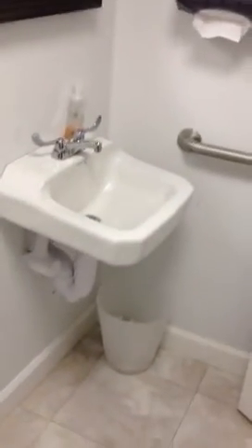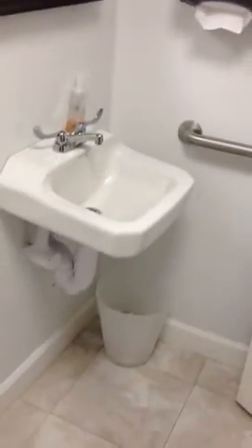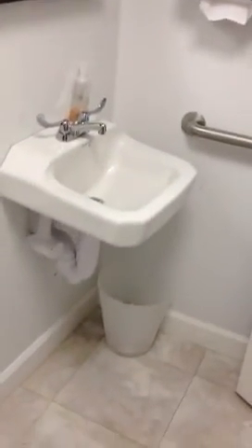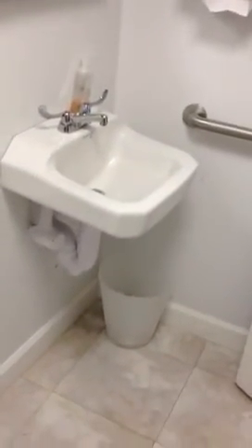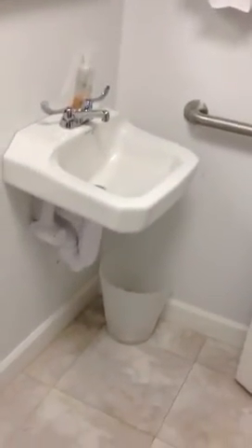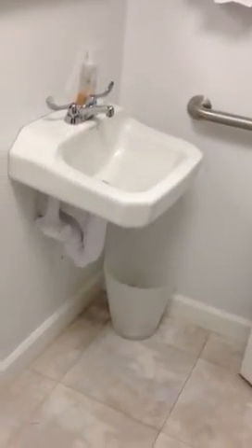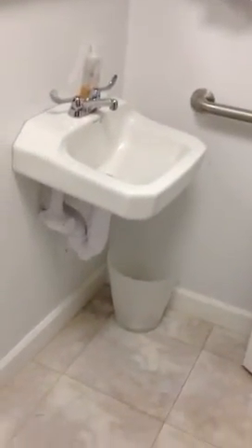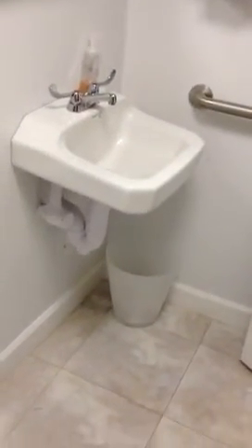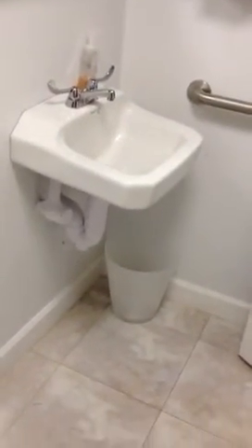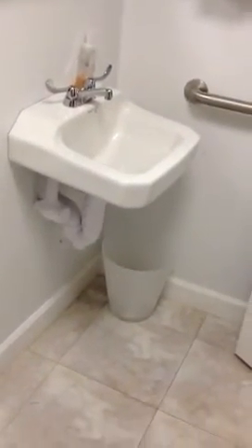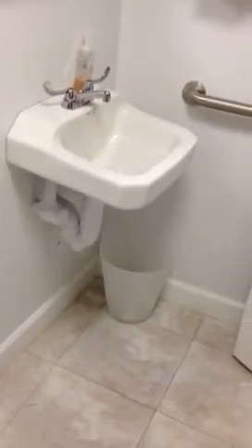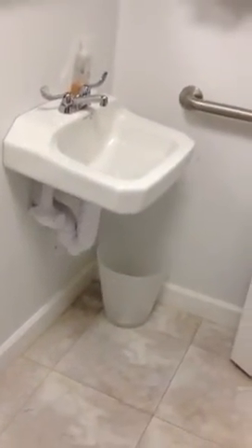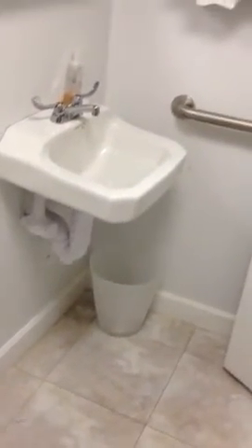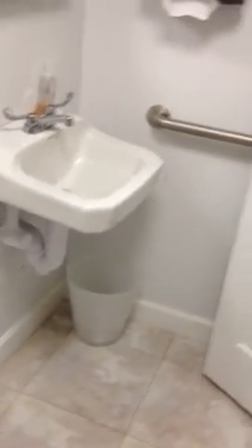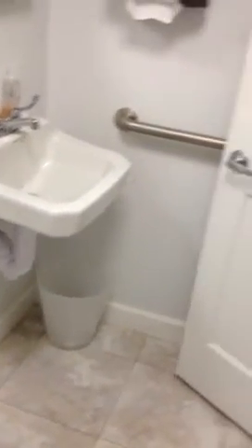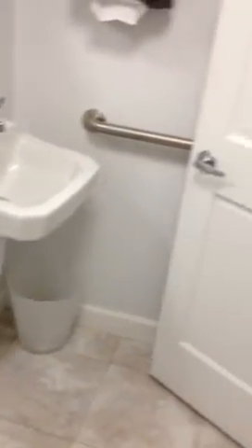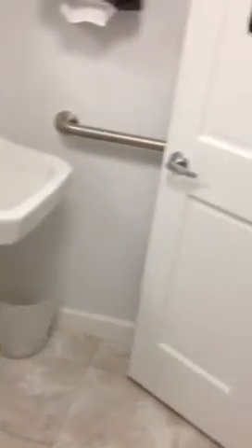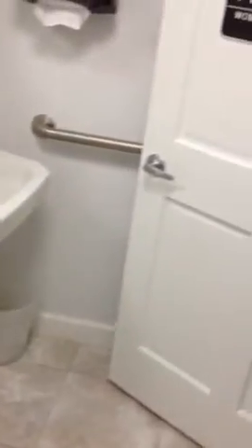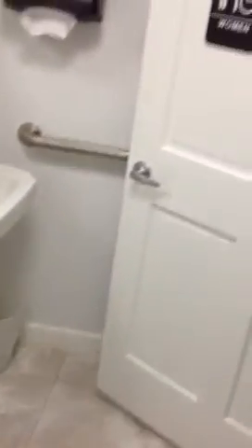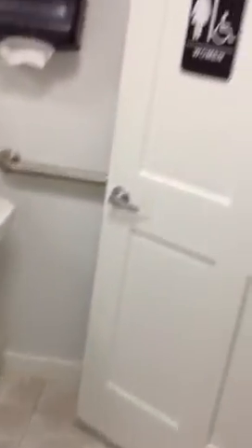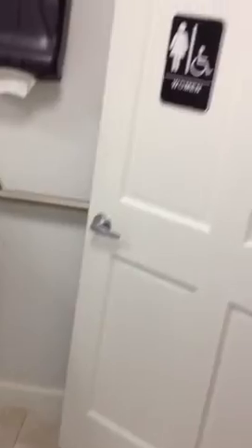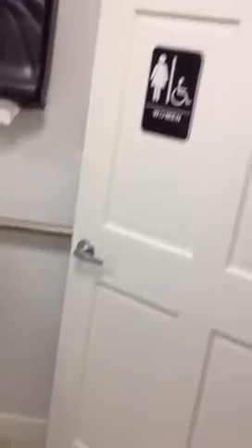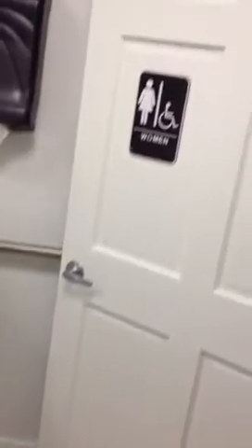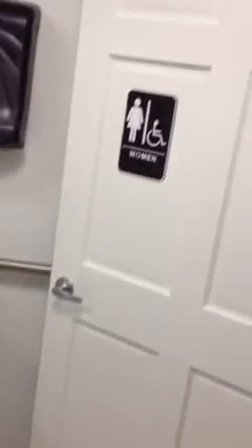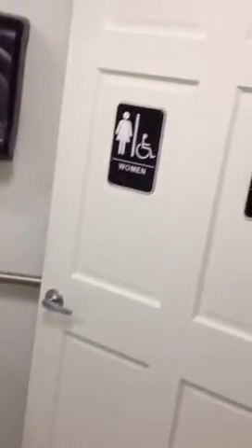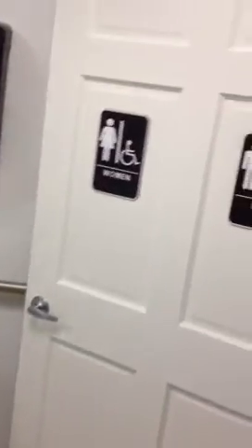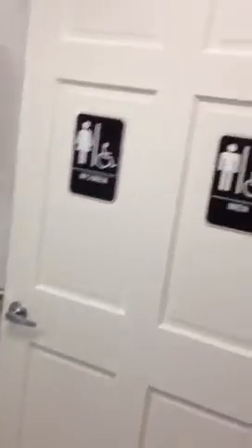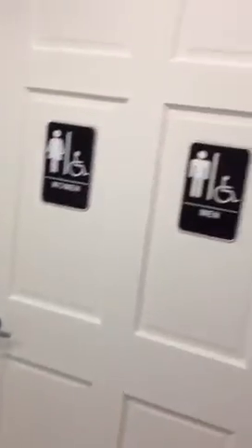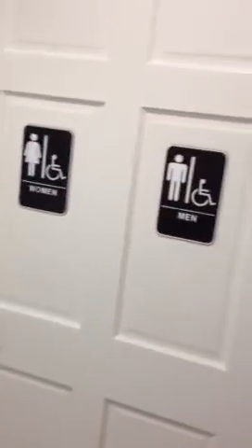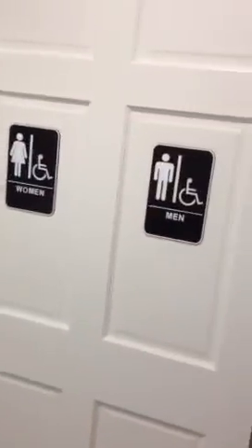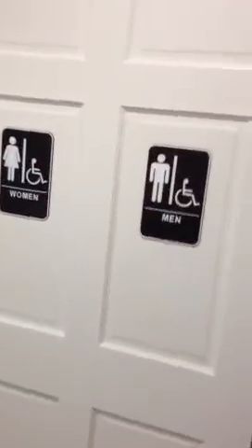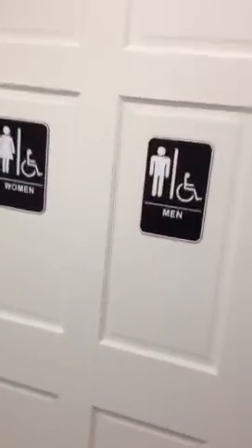All new plumbing had to be run. New door, new signs.